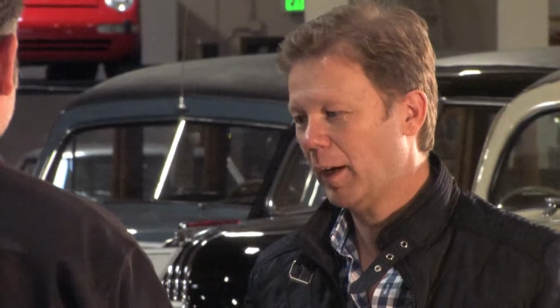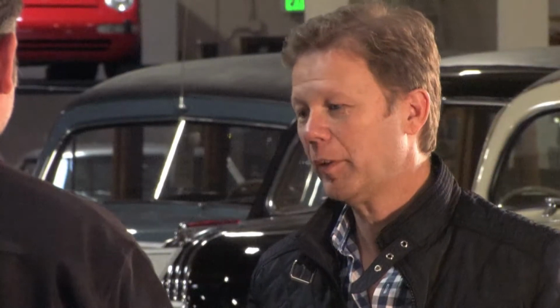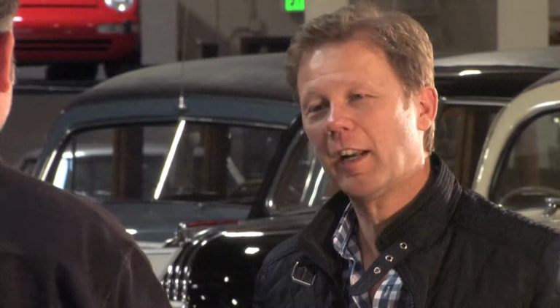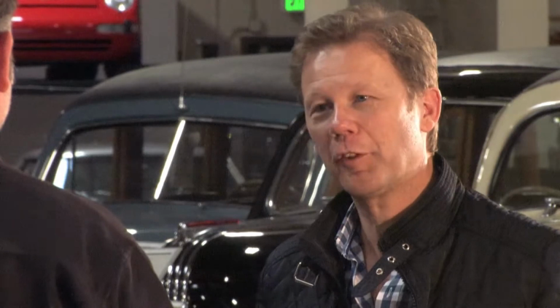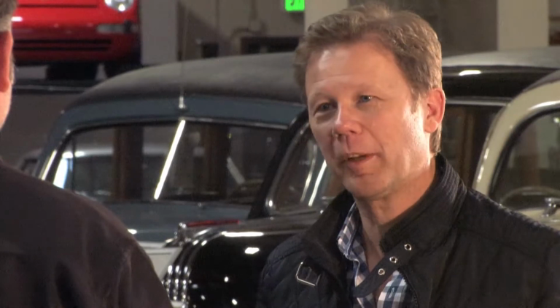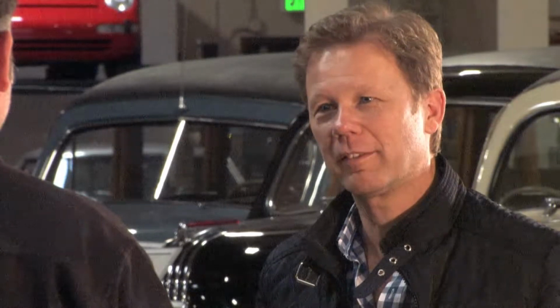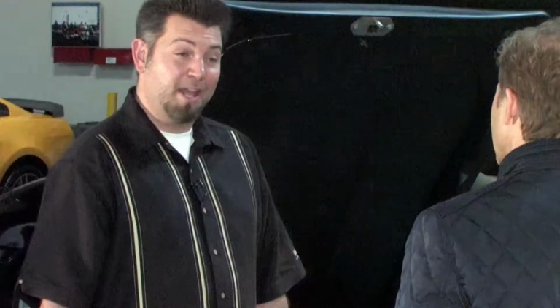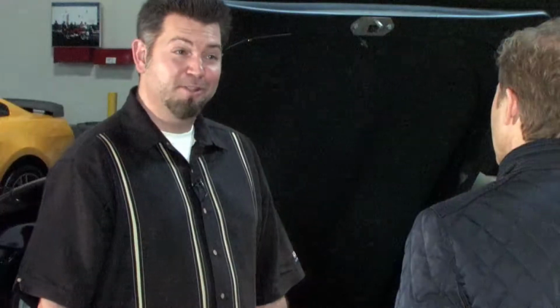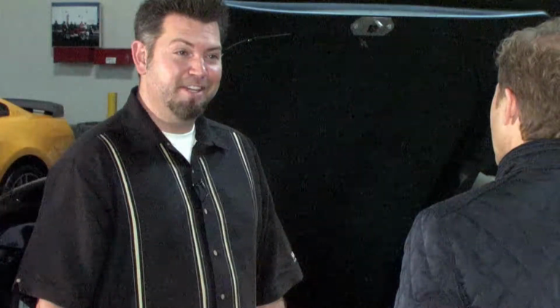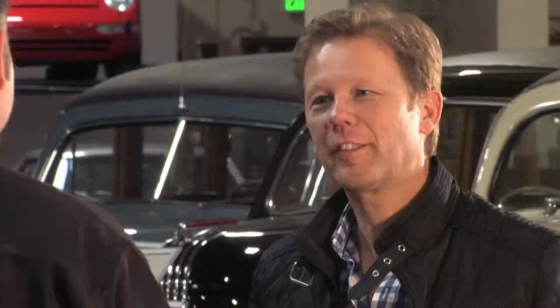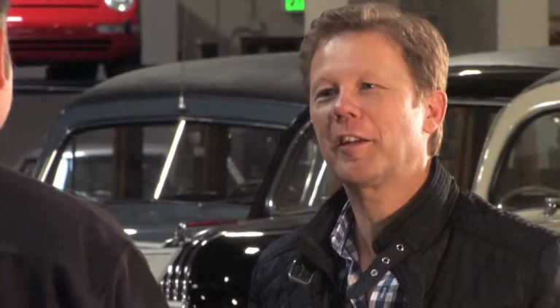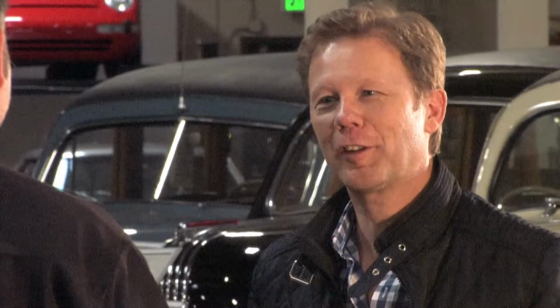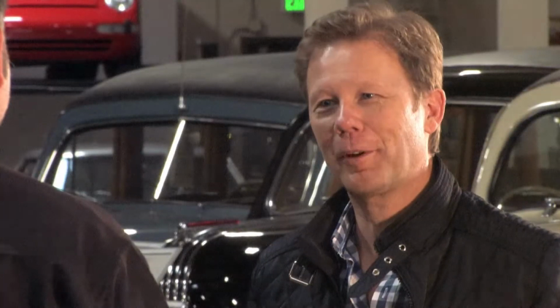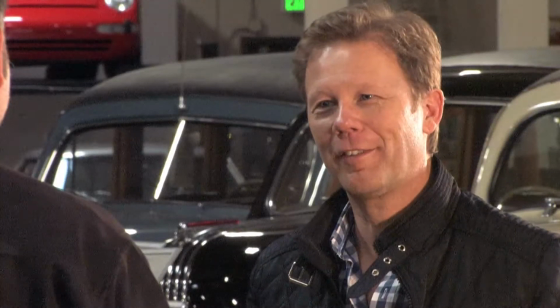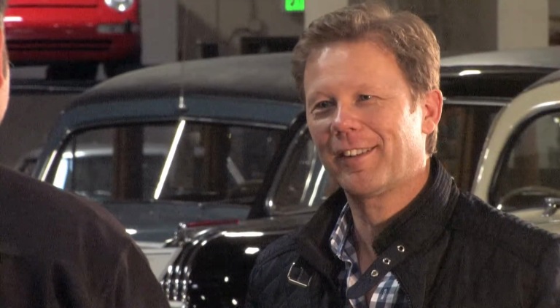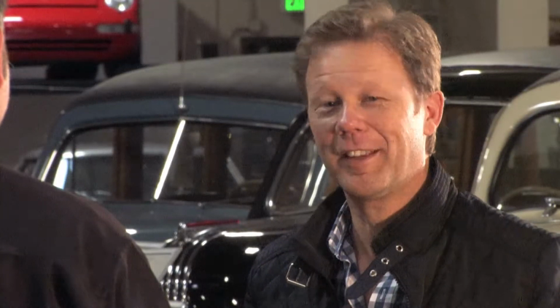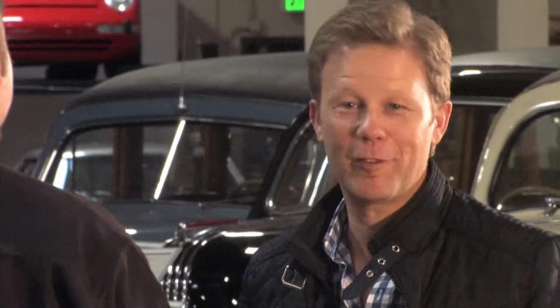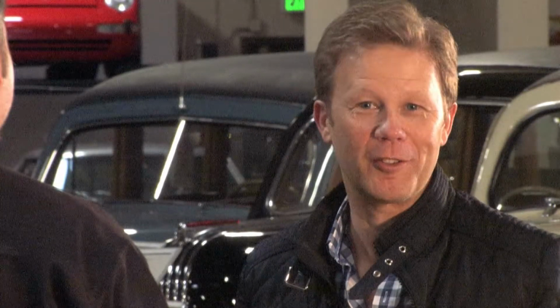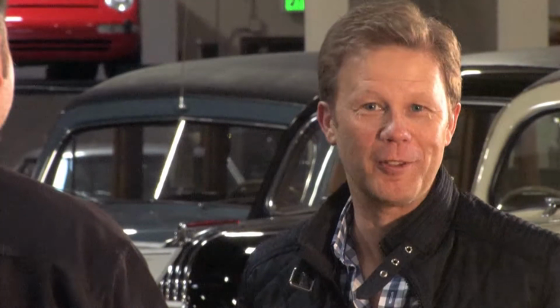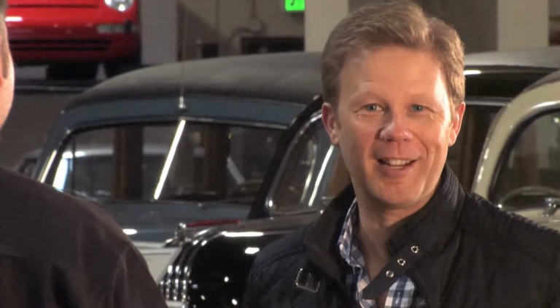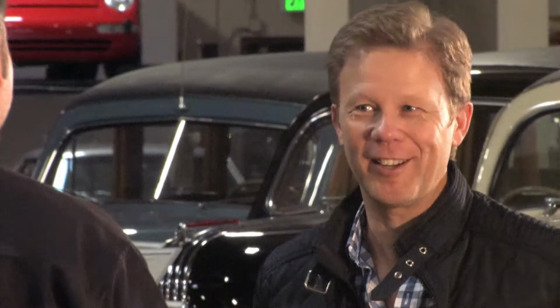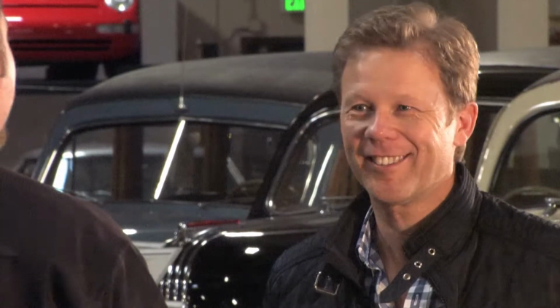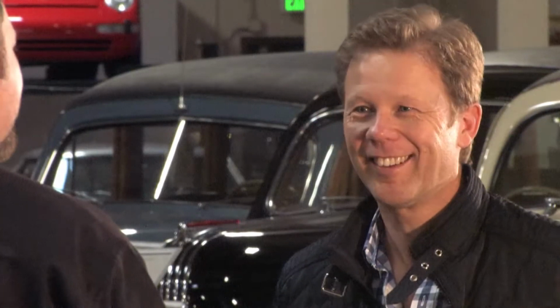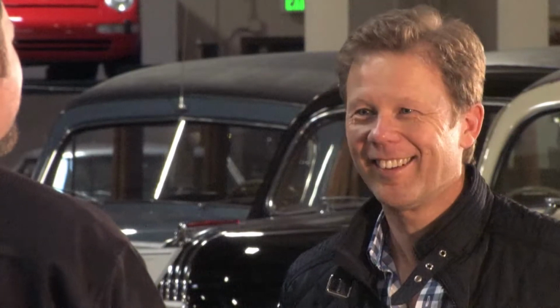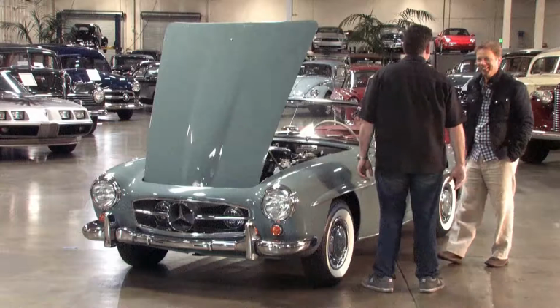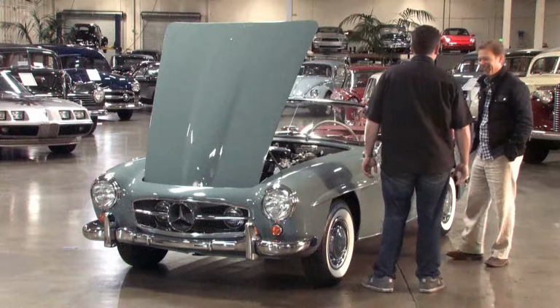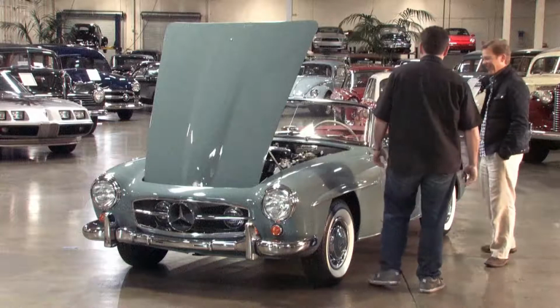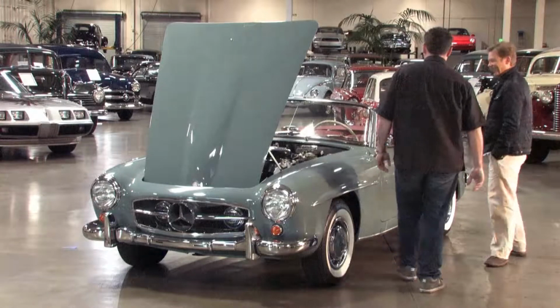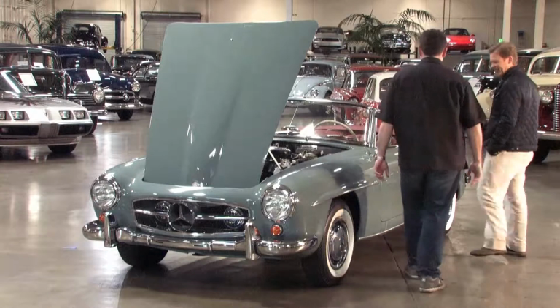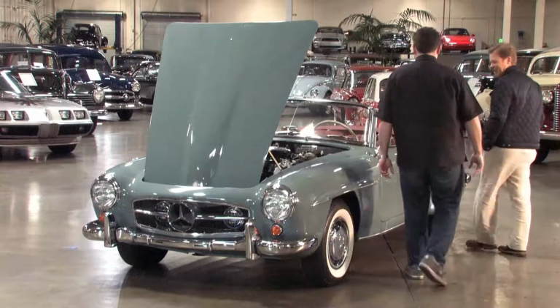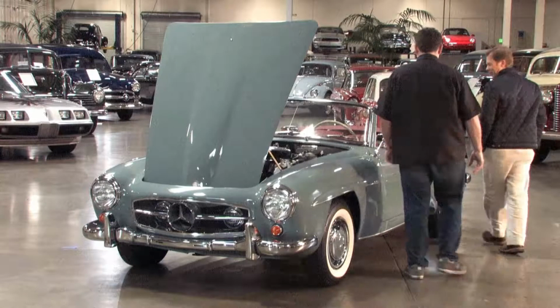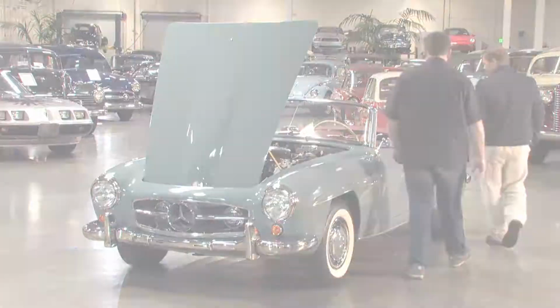How about we take it out for a spin? Absolutely — I'll take you for a cup of coffee. I hear somebody's doing that nowadays. Let's go for a ride.